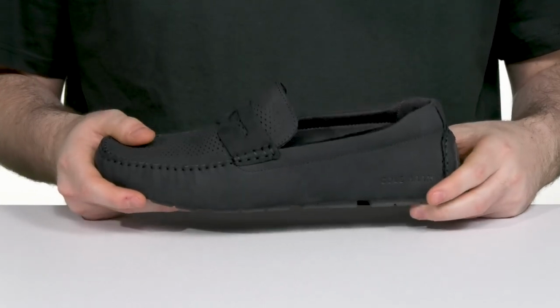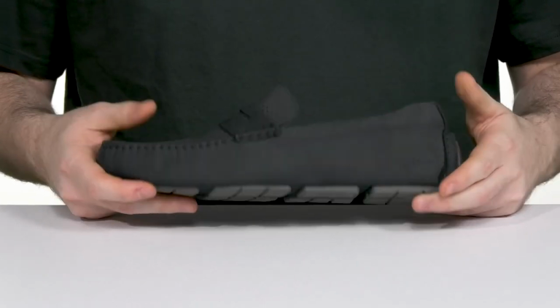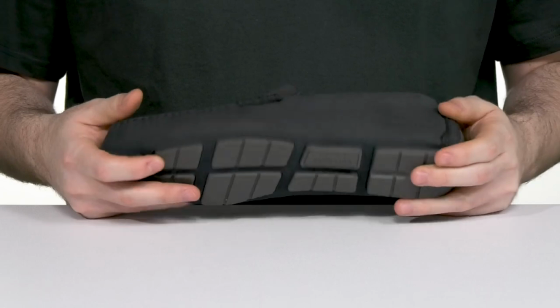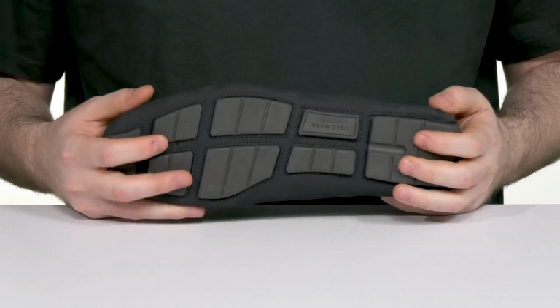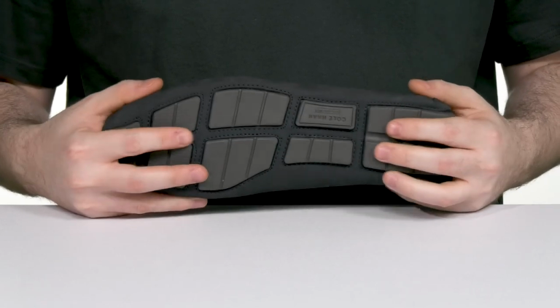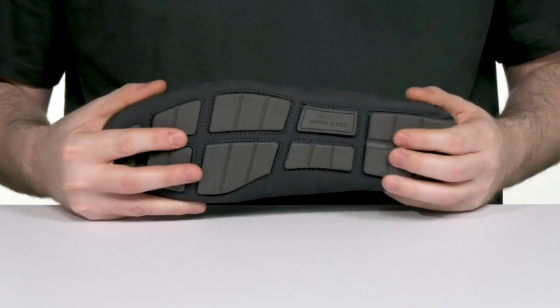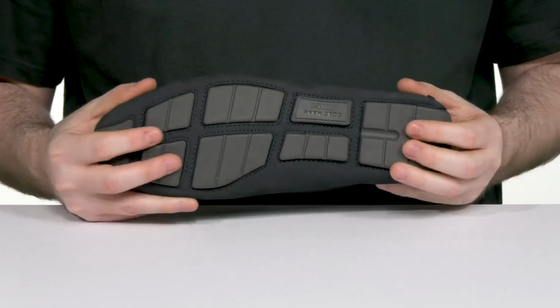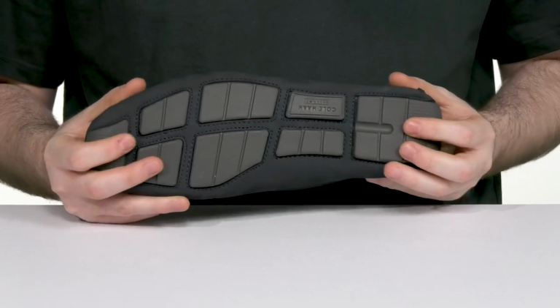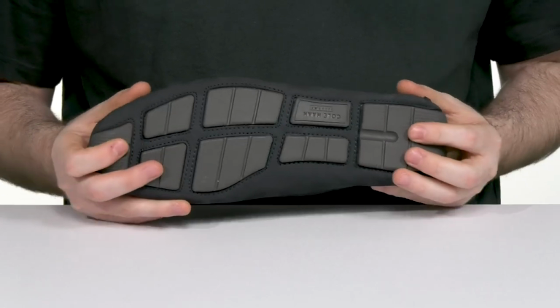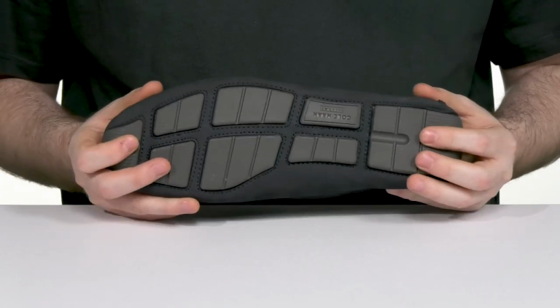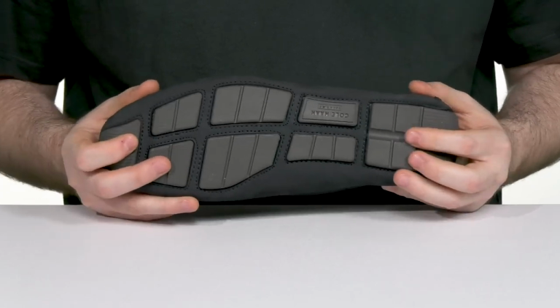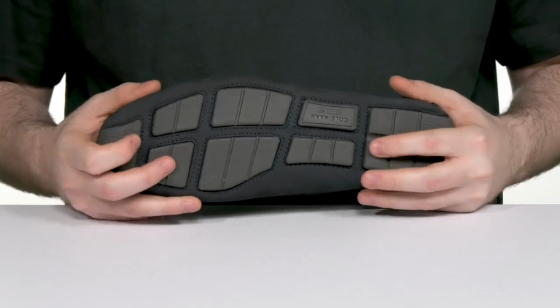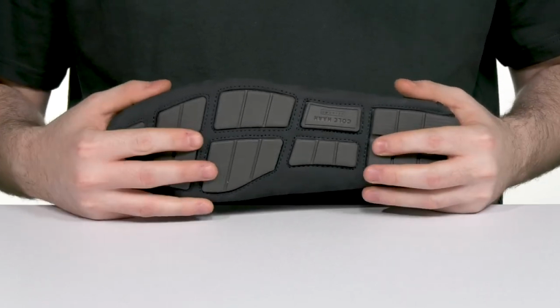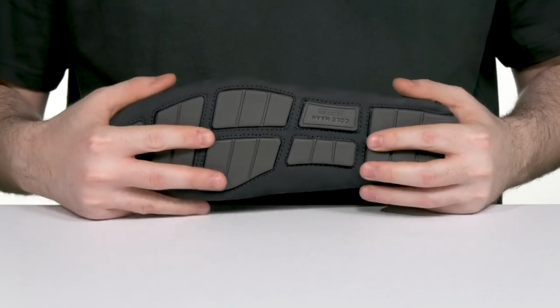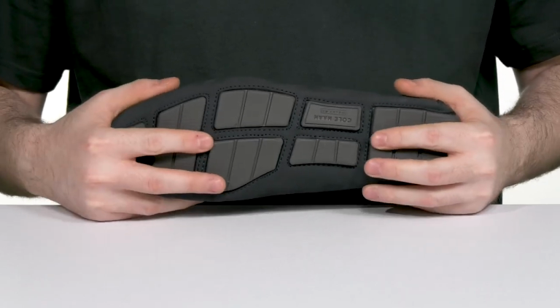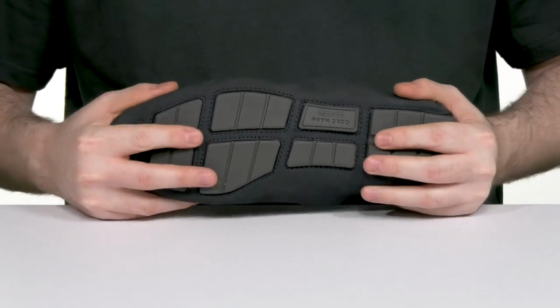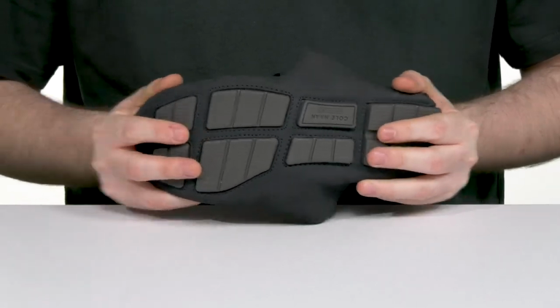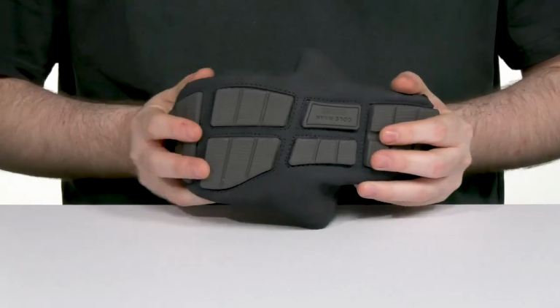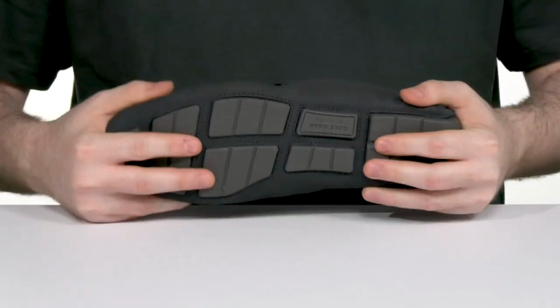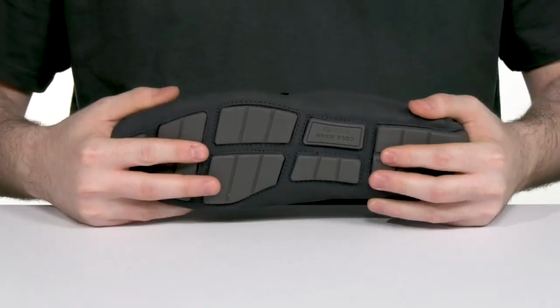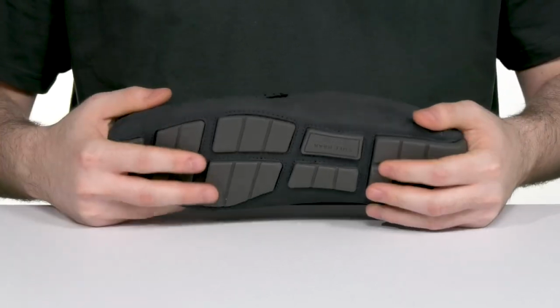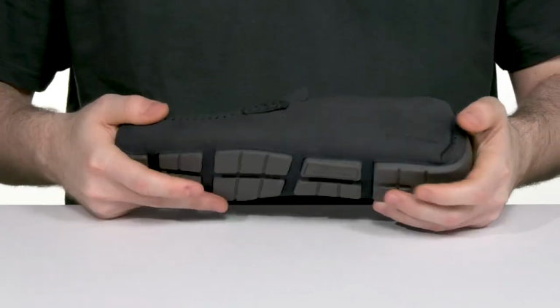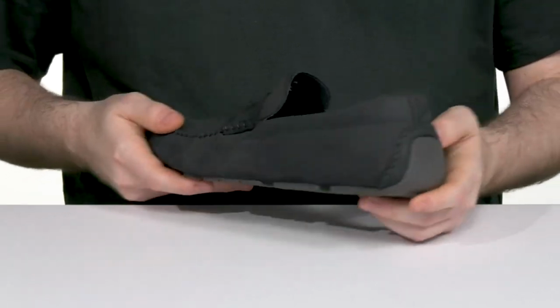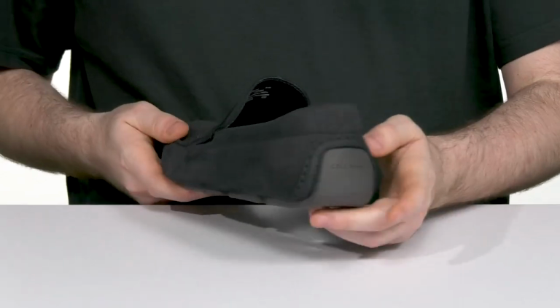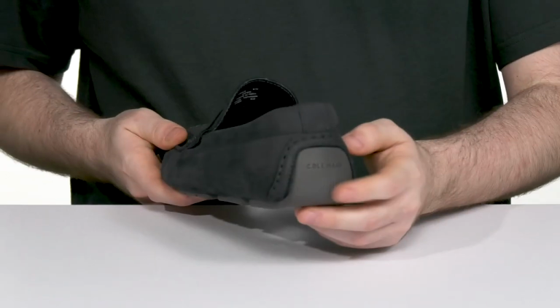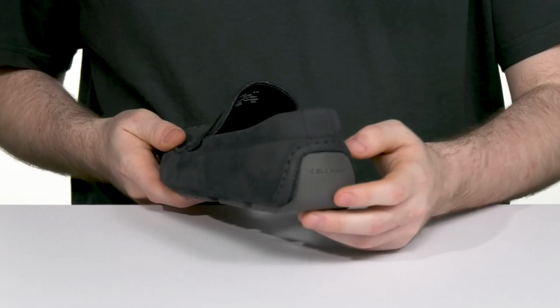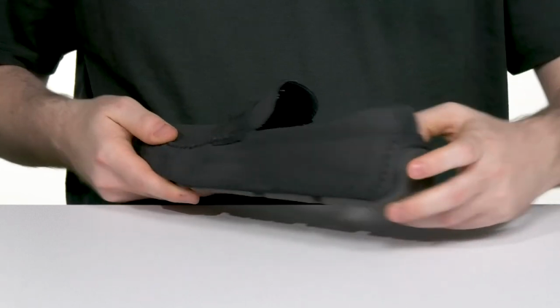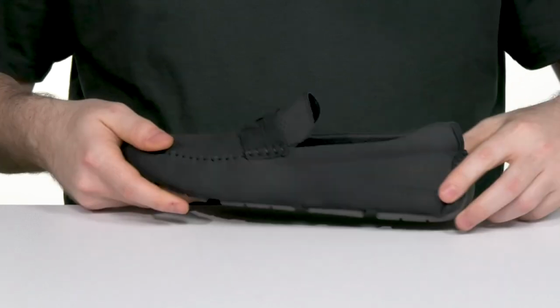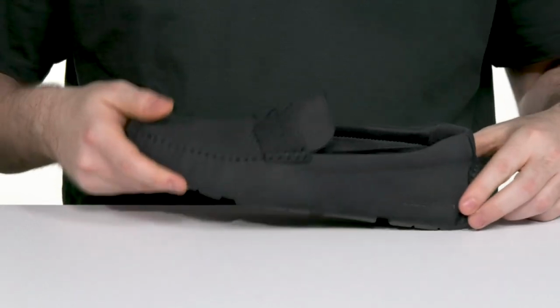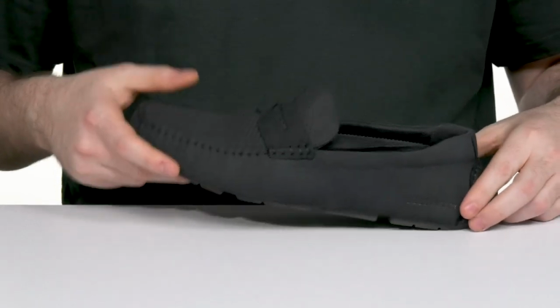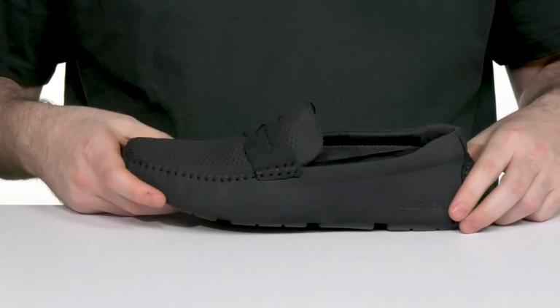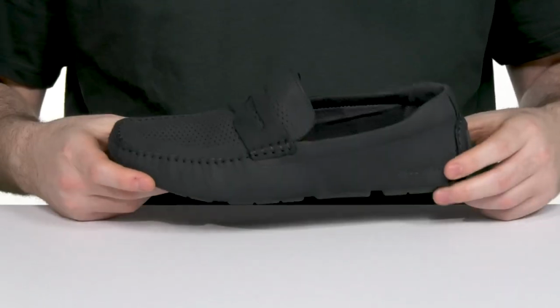Underneath it has an outsole made with durable rubber, giving it tons of grip with a lot of flex, along with a driver's heel there in the back.